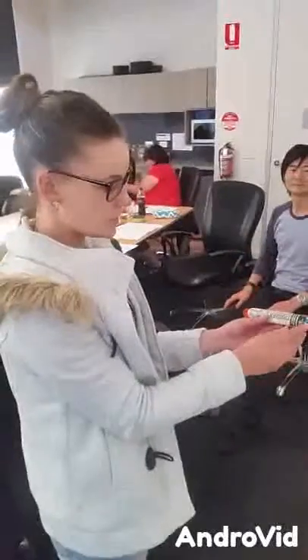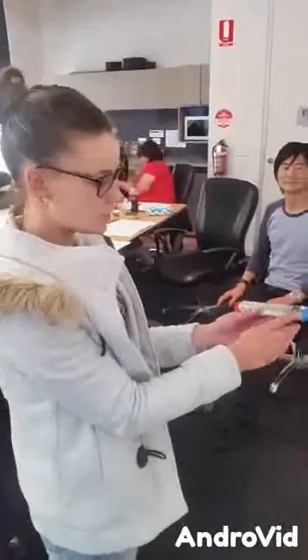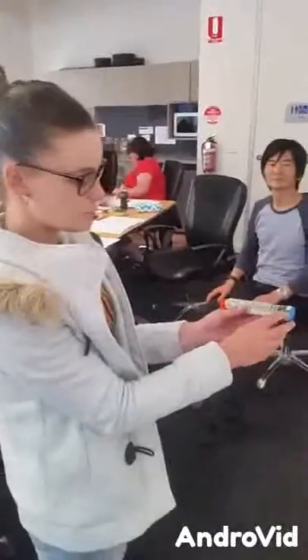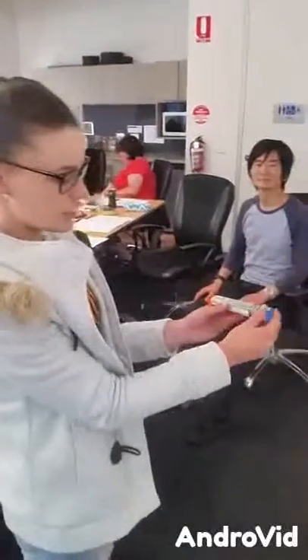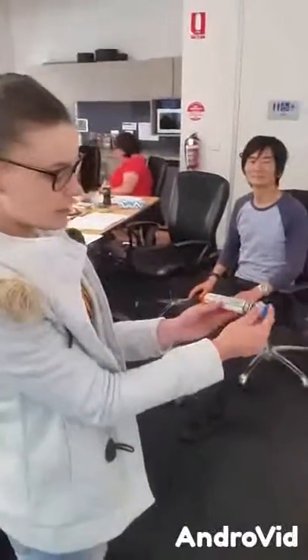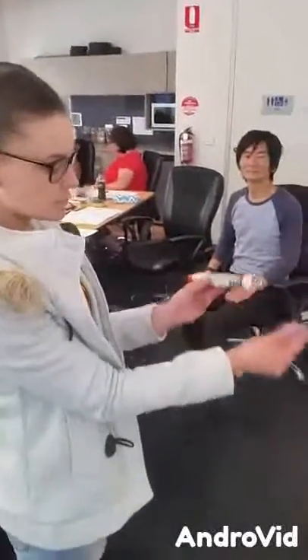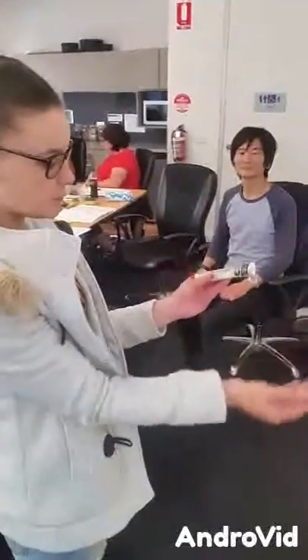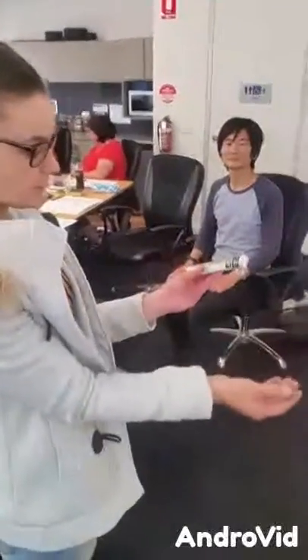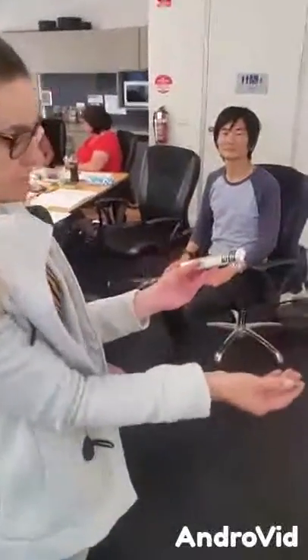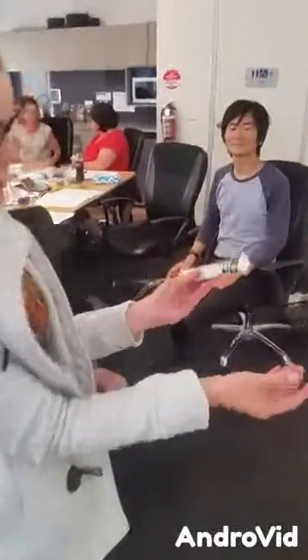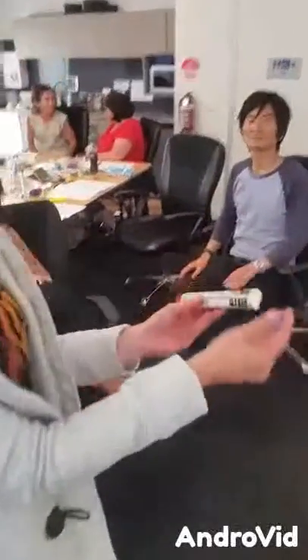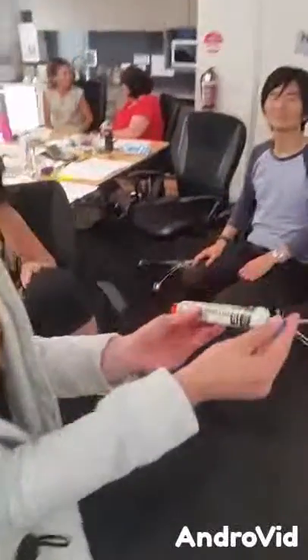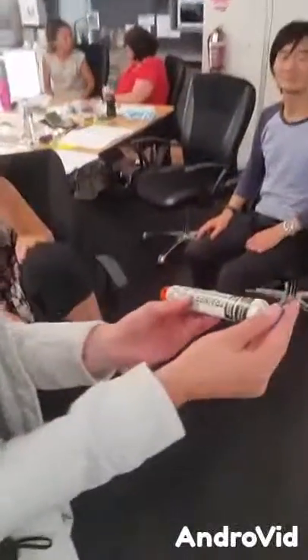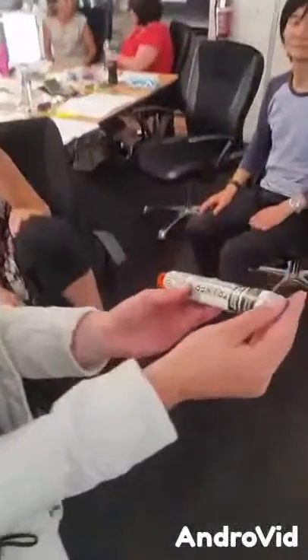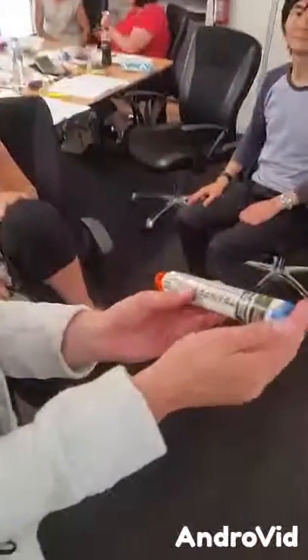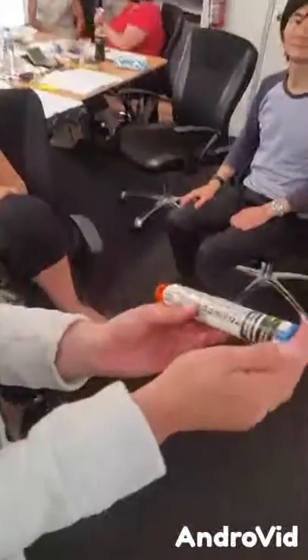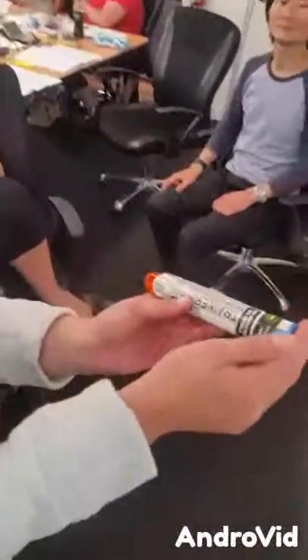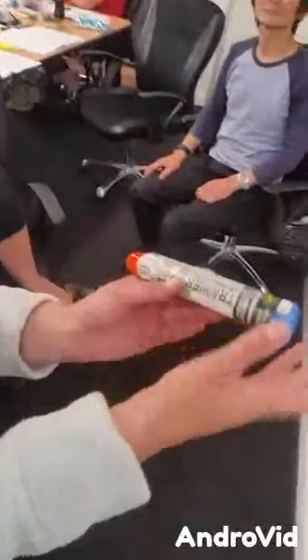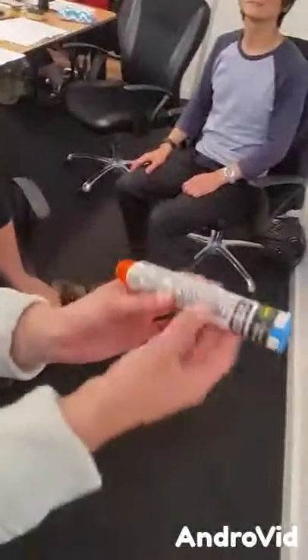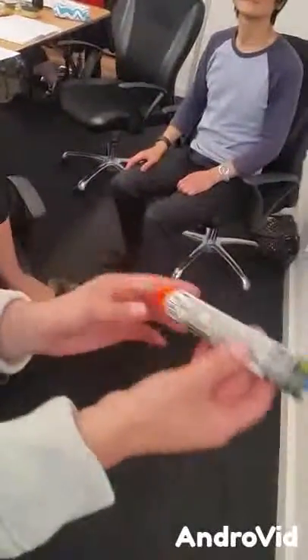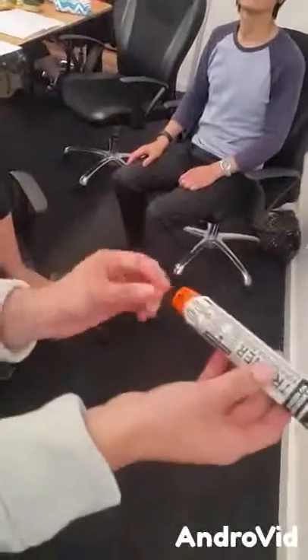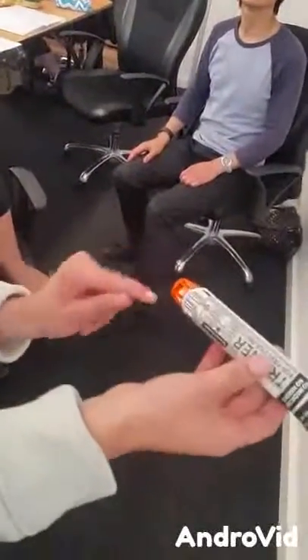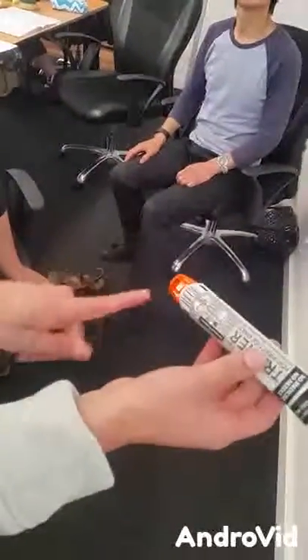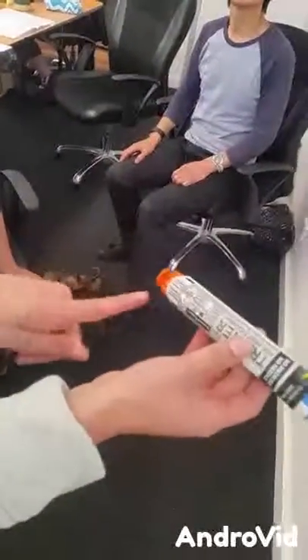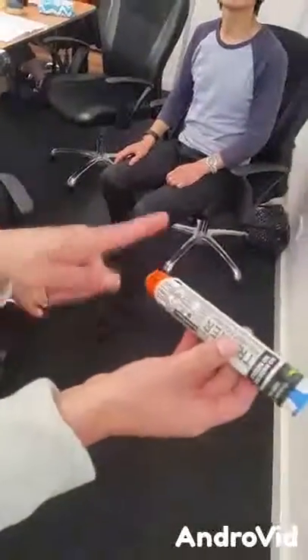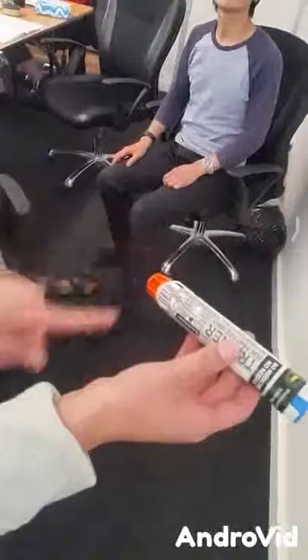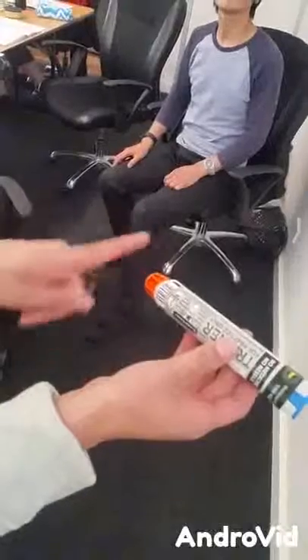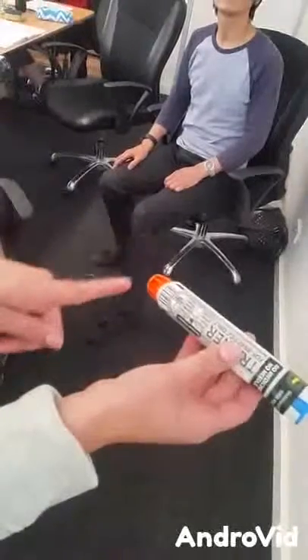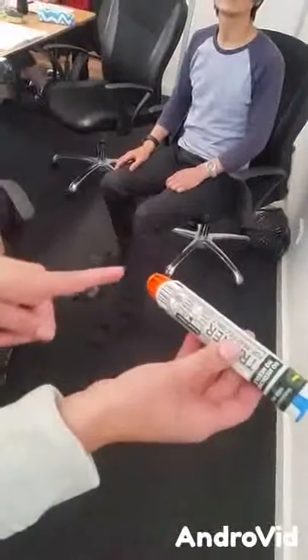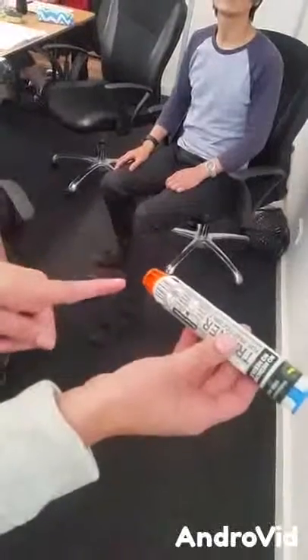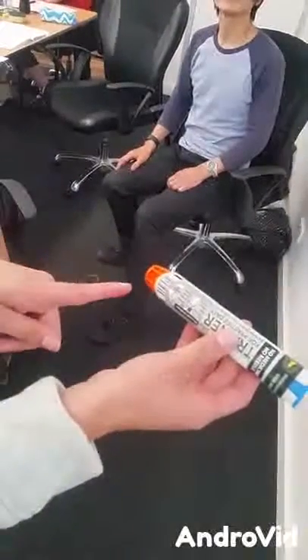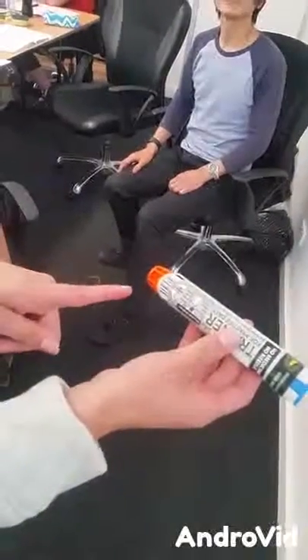So this is the blue cap, so we move that first. Then we have the actual injector.